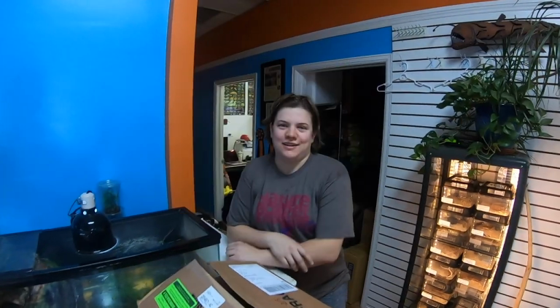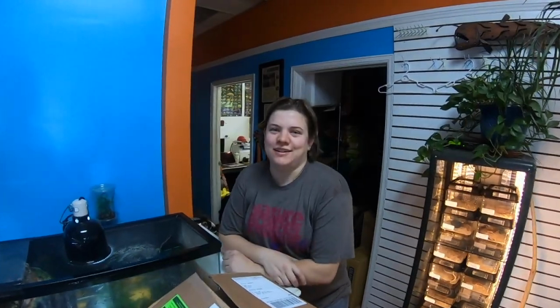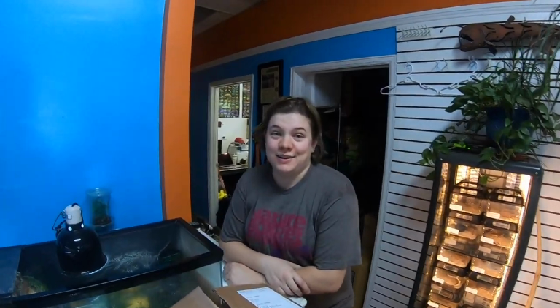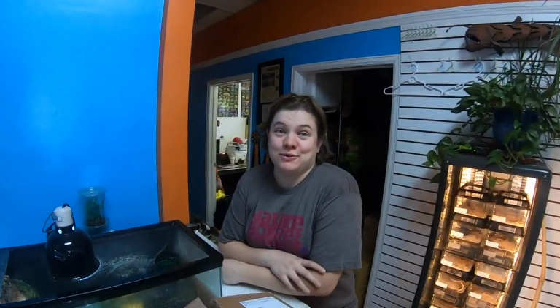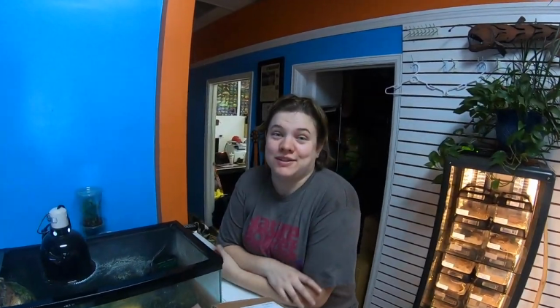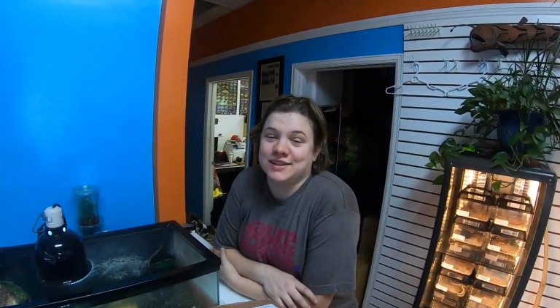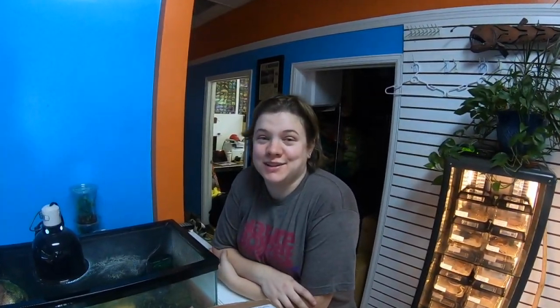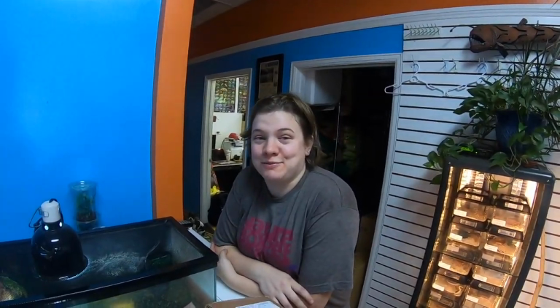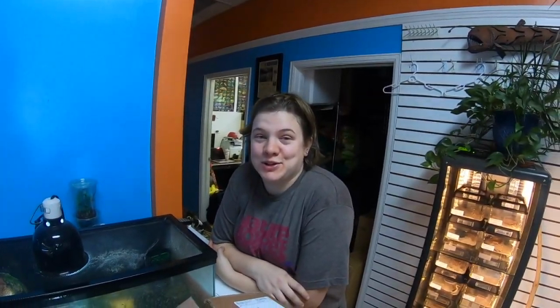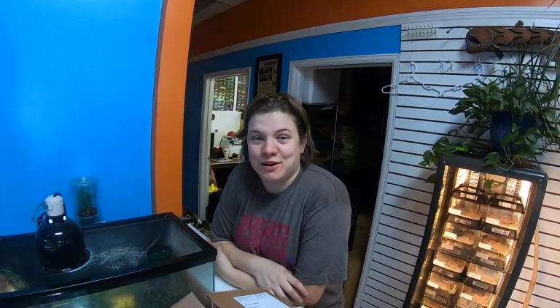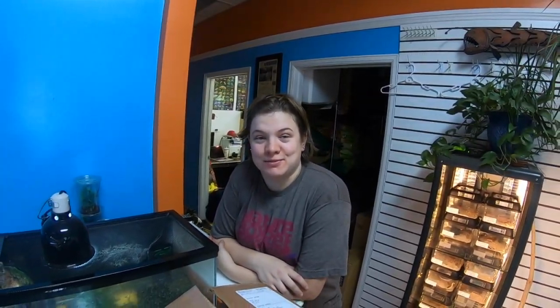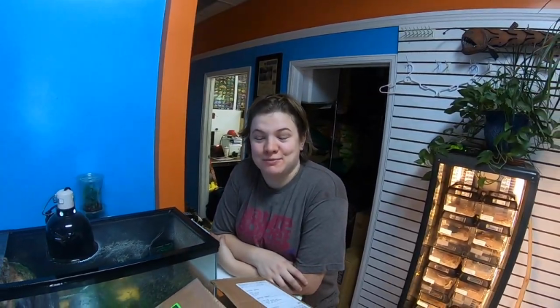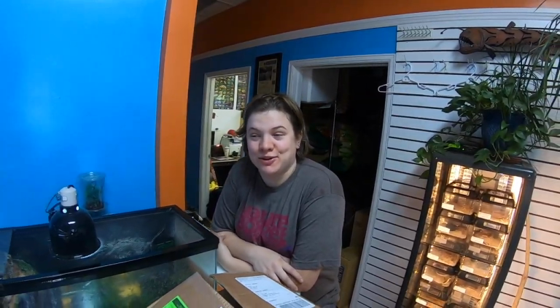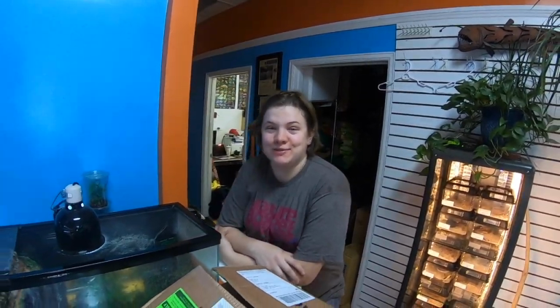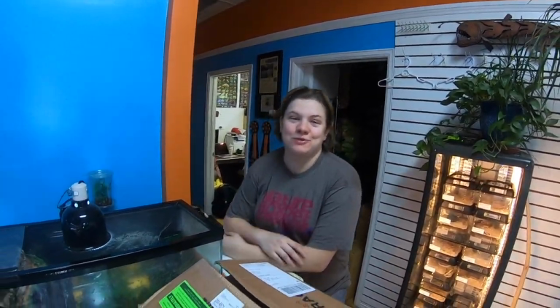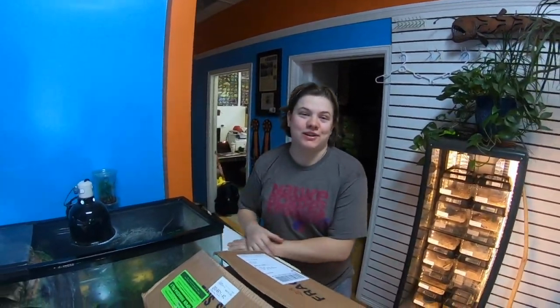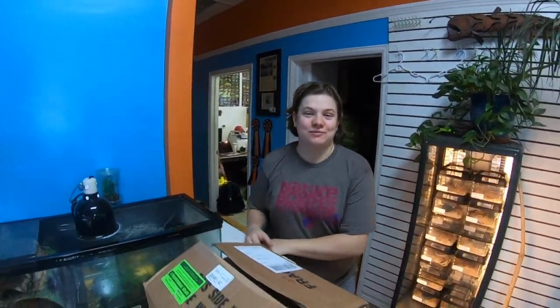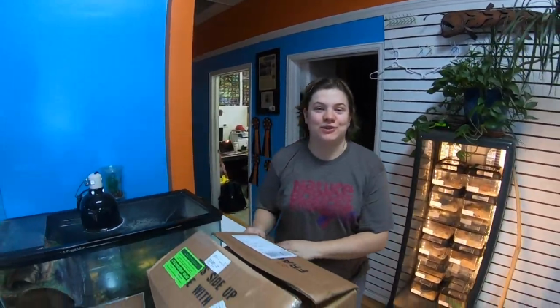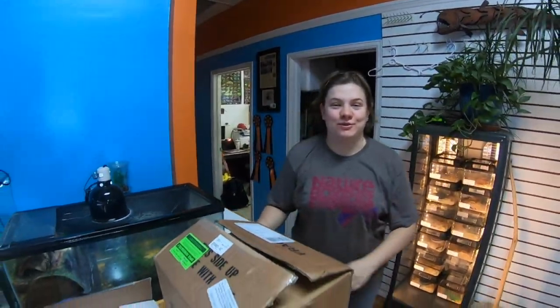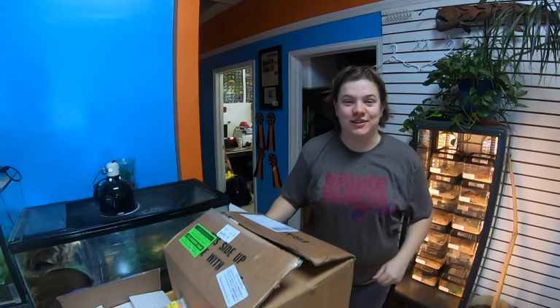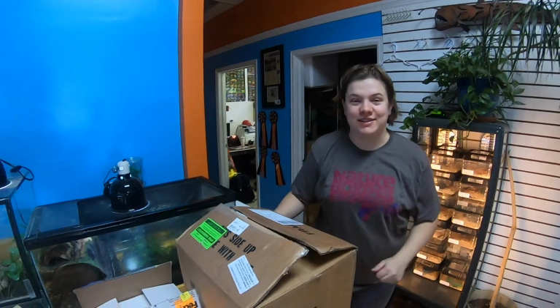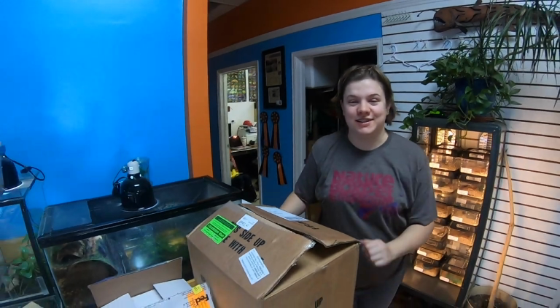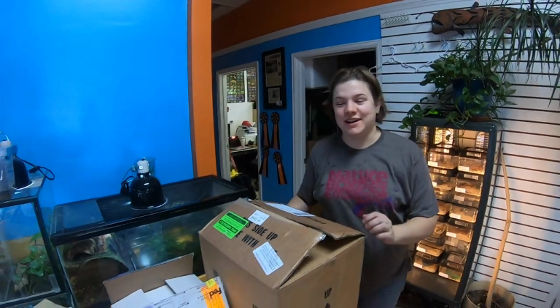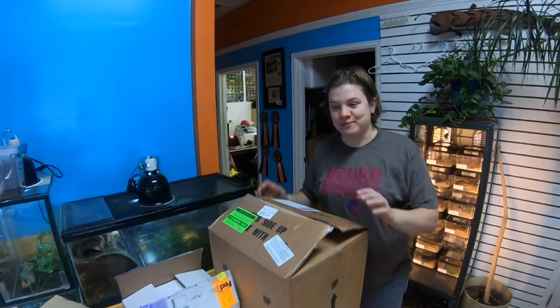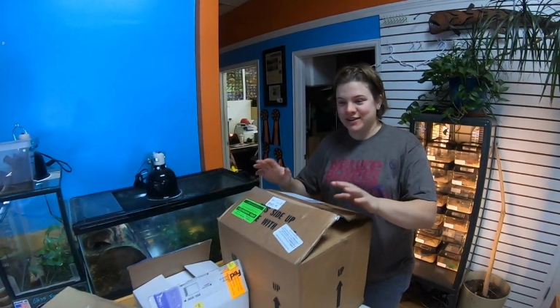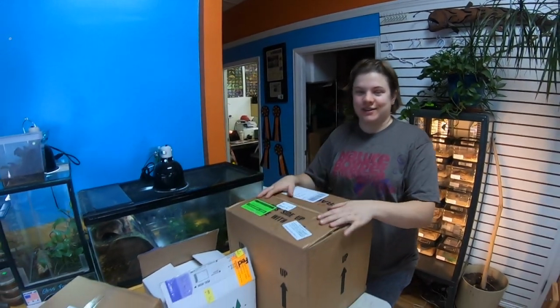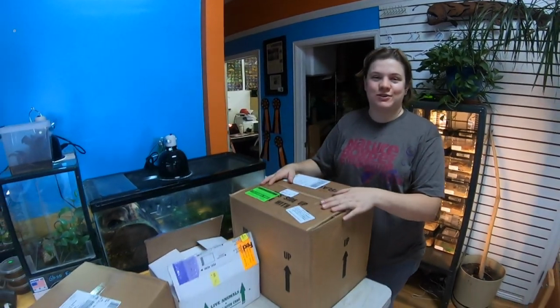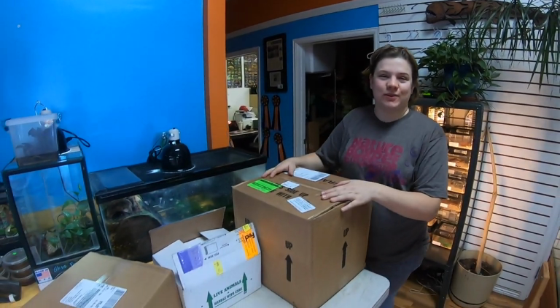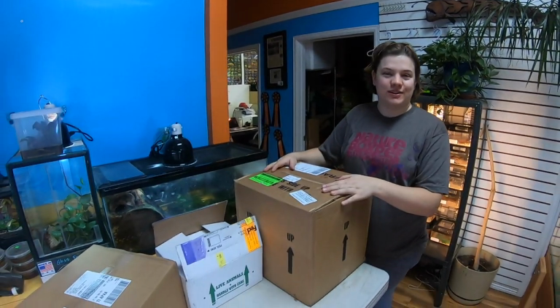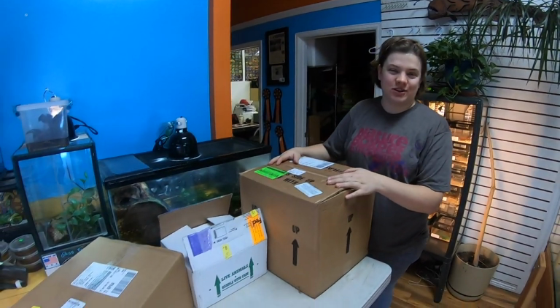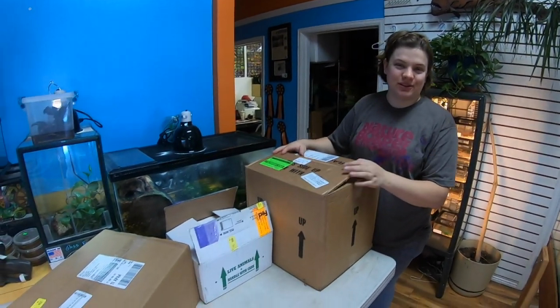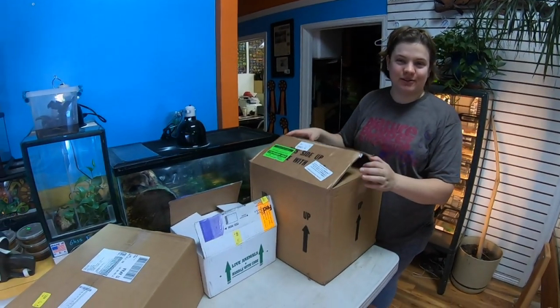Hi everyone, this is Elisa from NatureBox Pet Emporium. We got some really cool things in today that we just wanted to share with you.